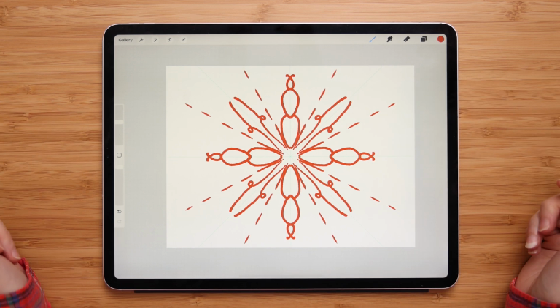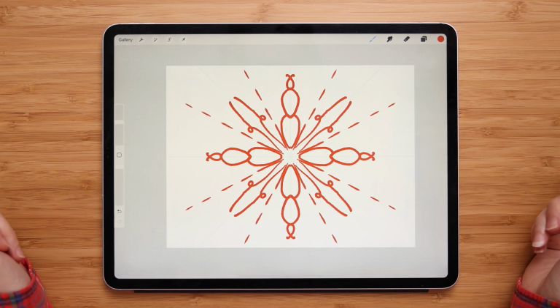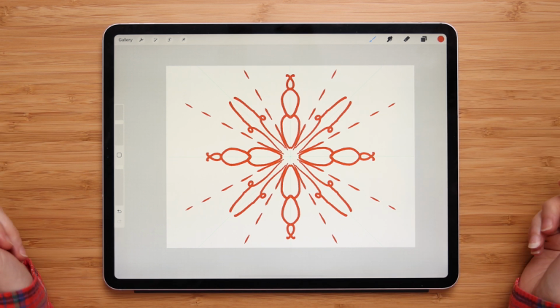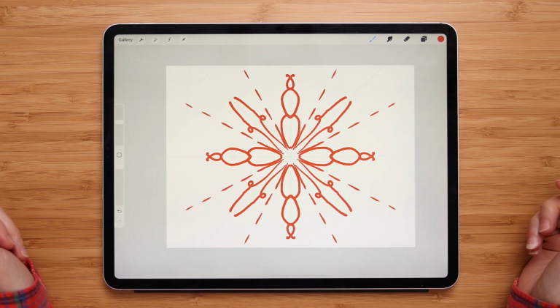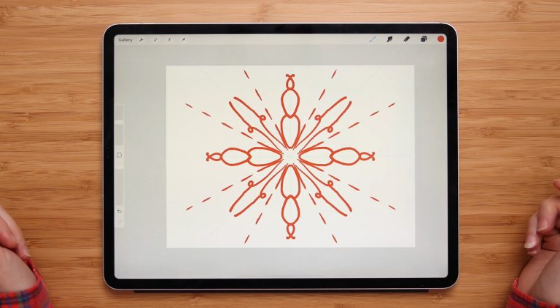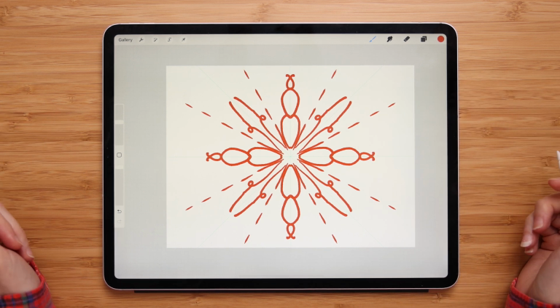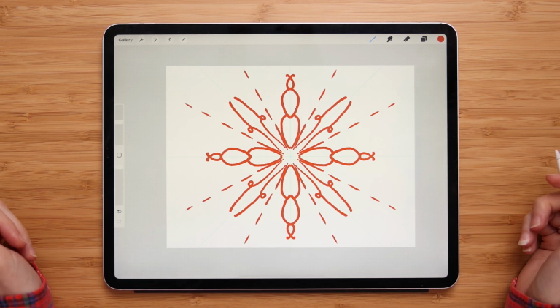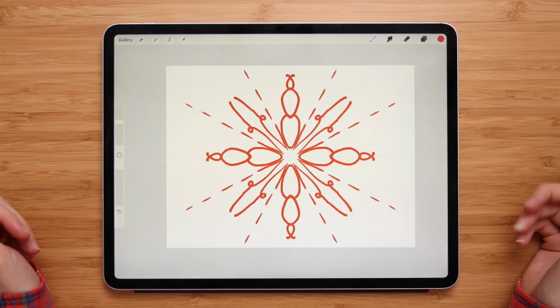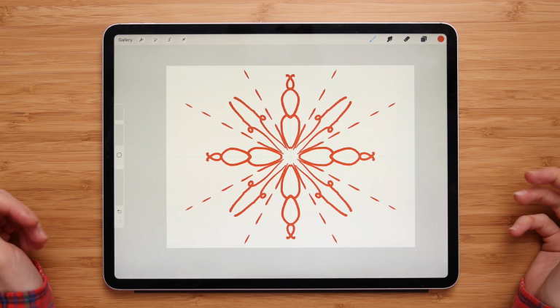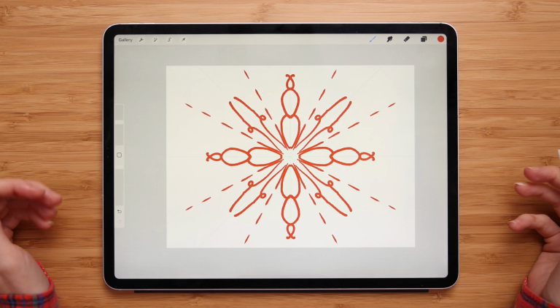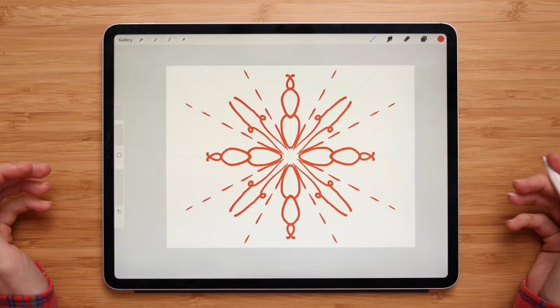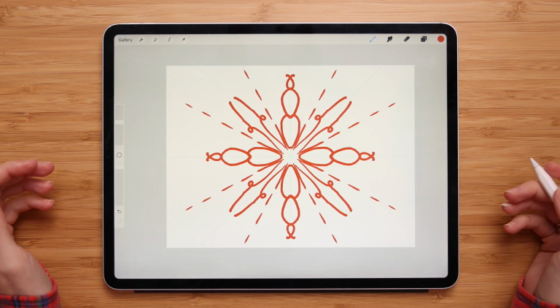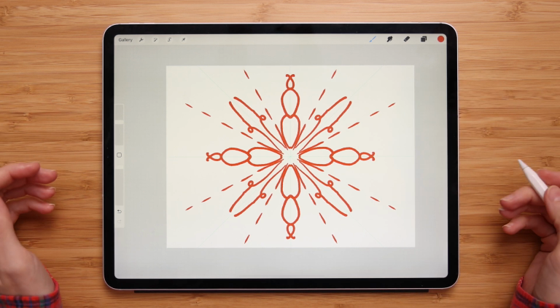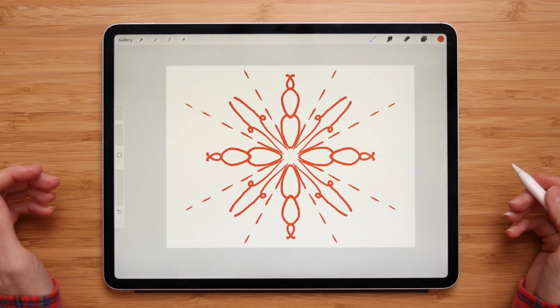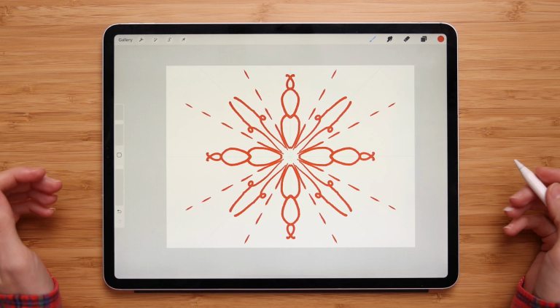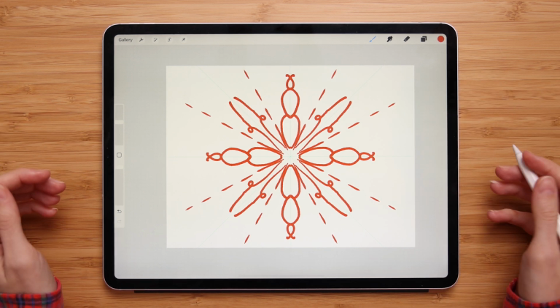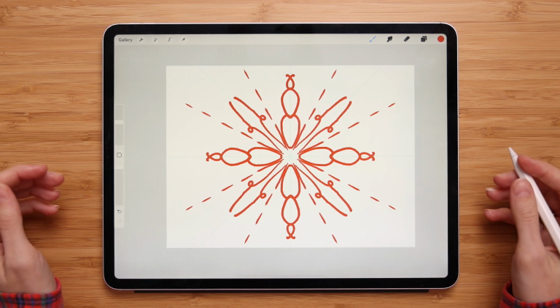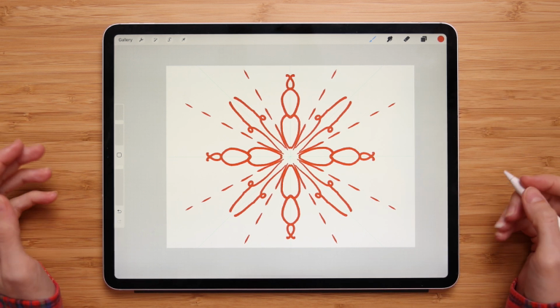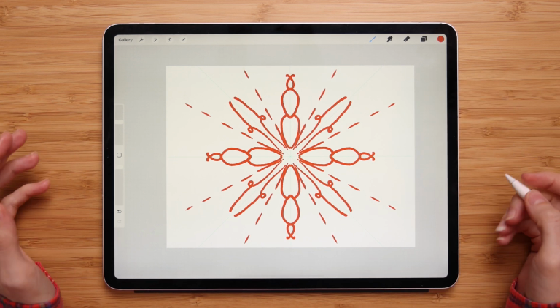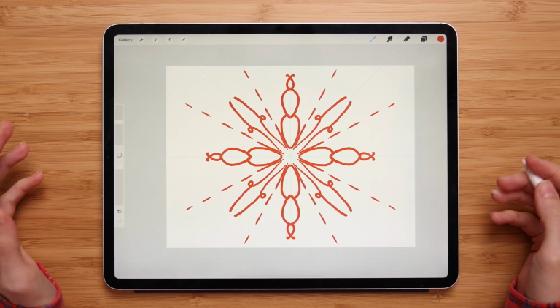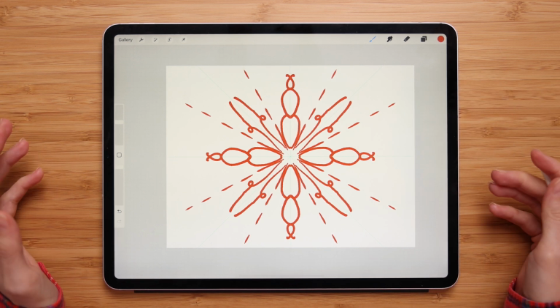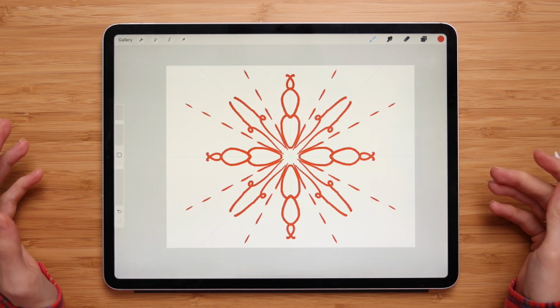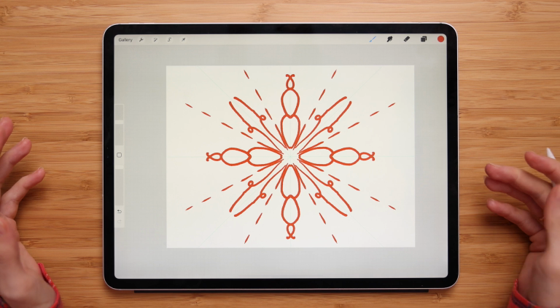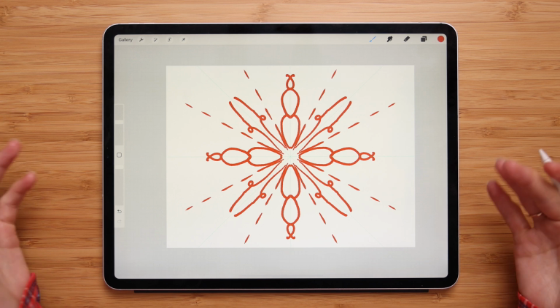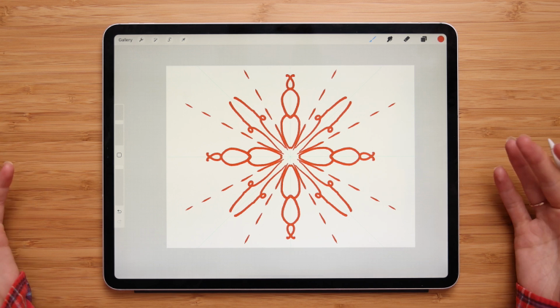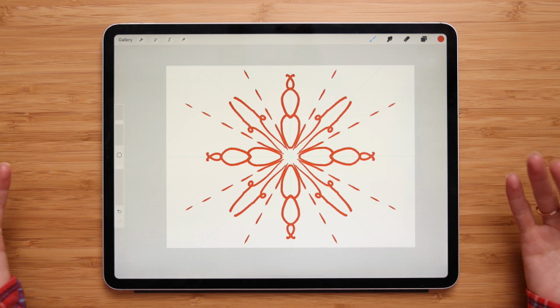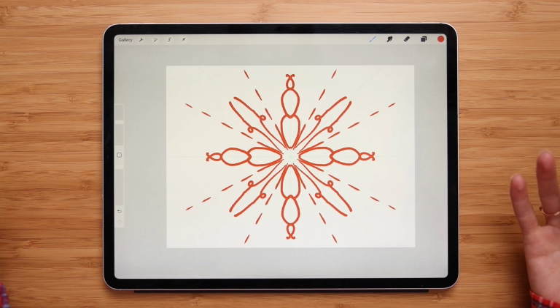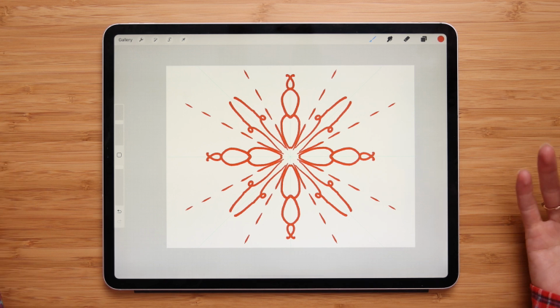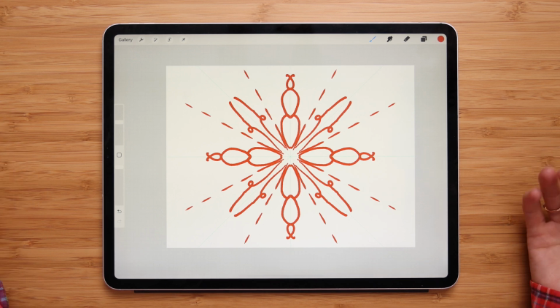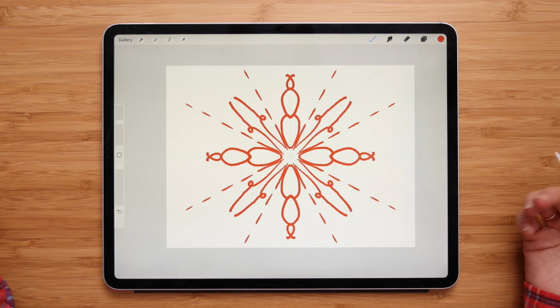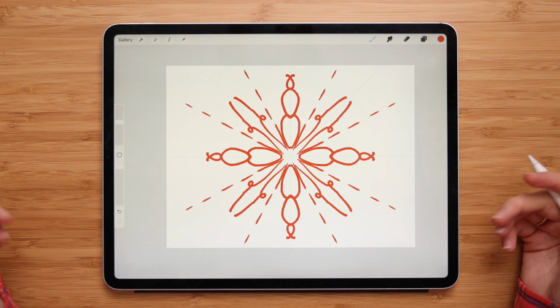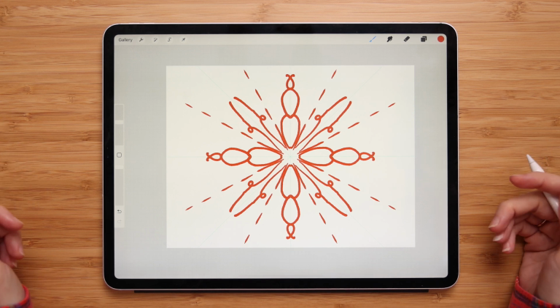That's all for this video. I hope this was helpful and I hope it will save you time so you will be able to create beautiful illustrations.